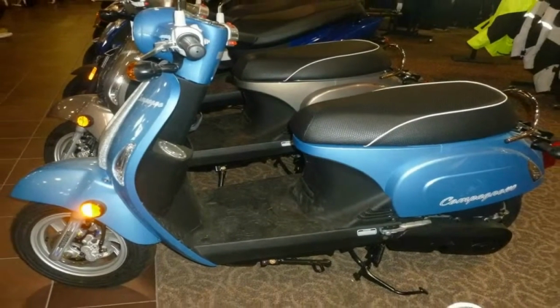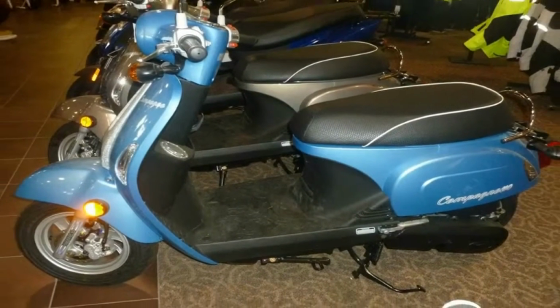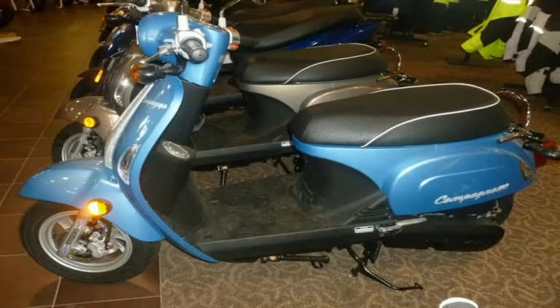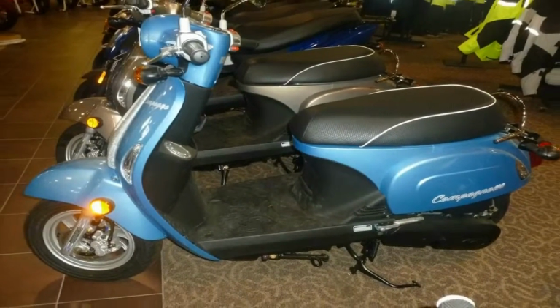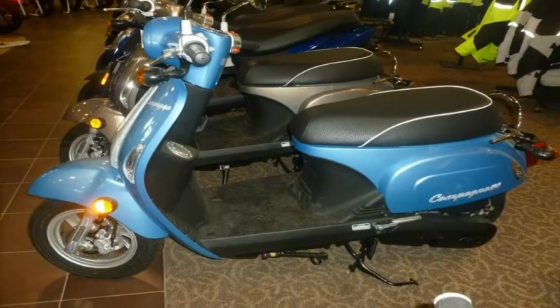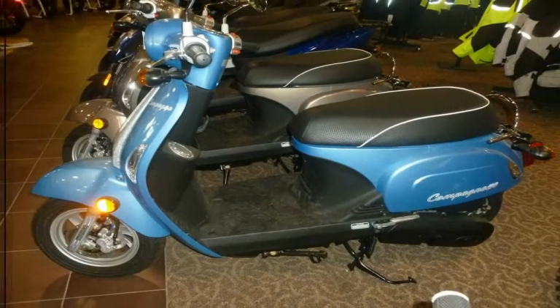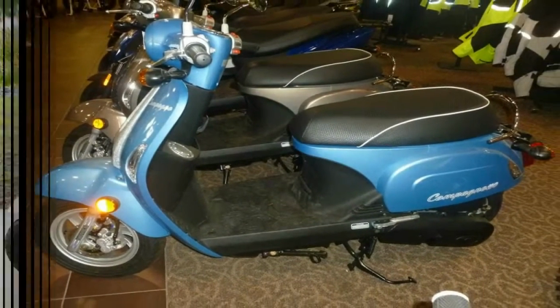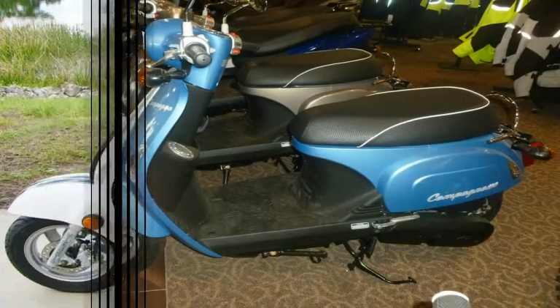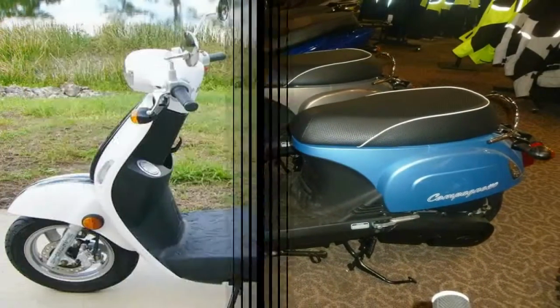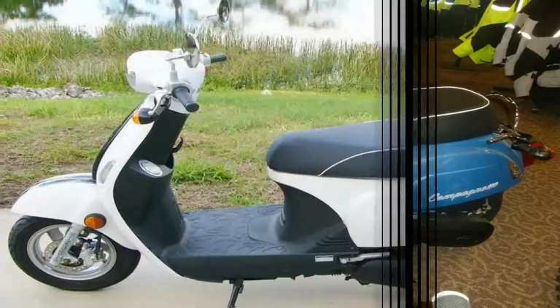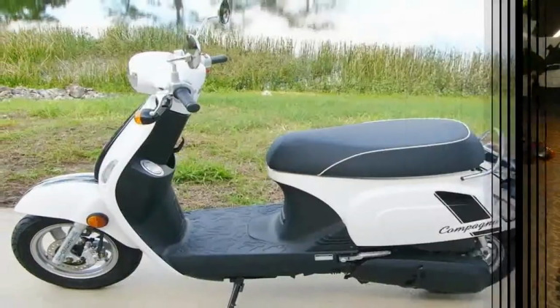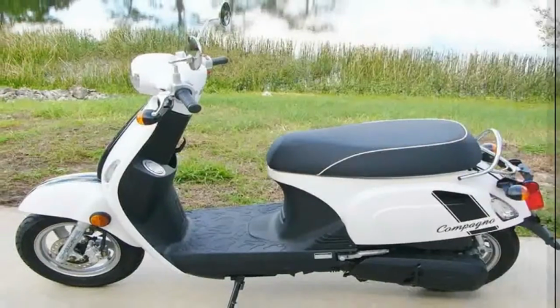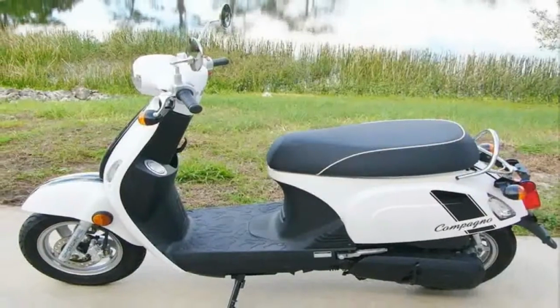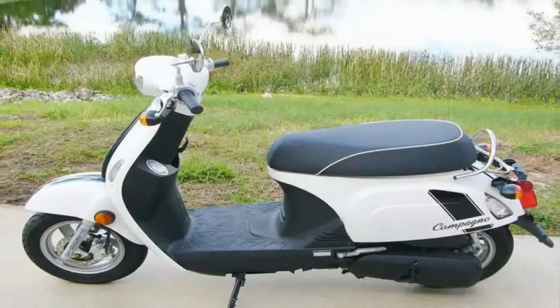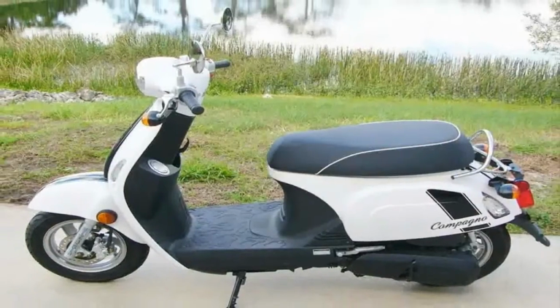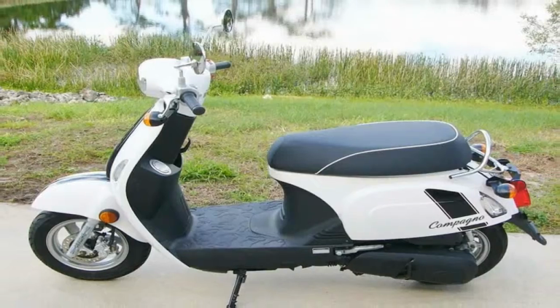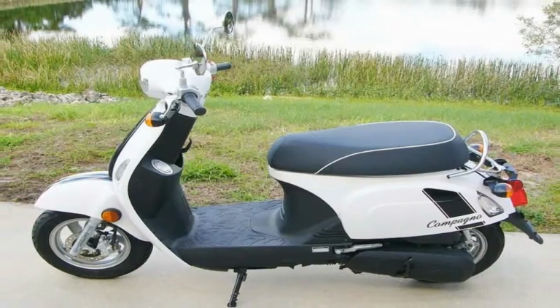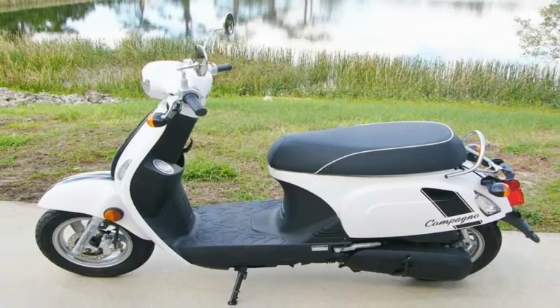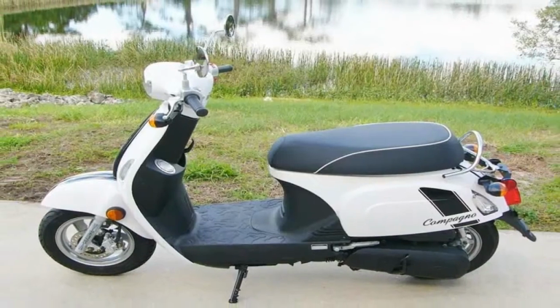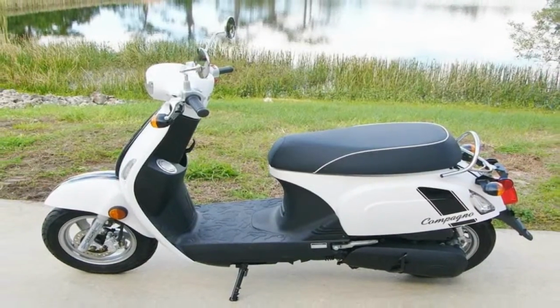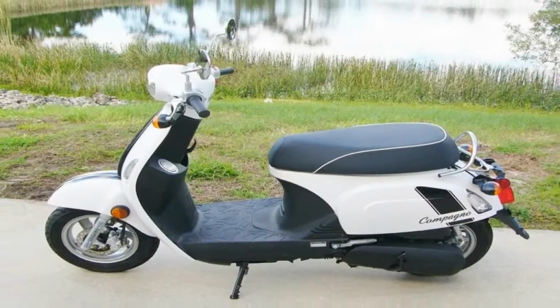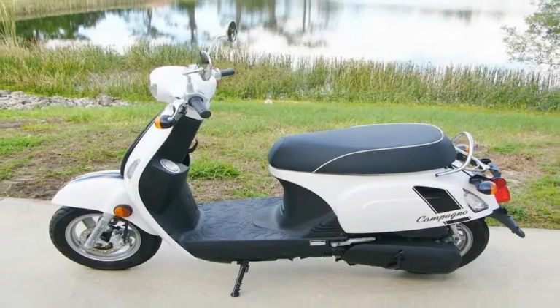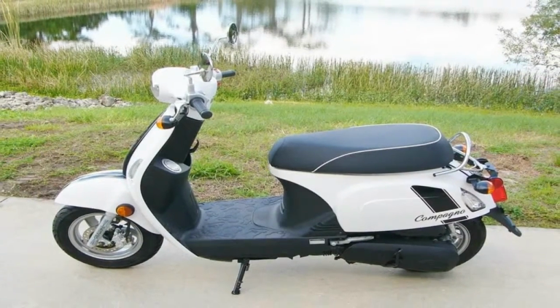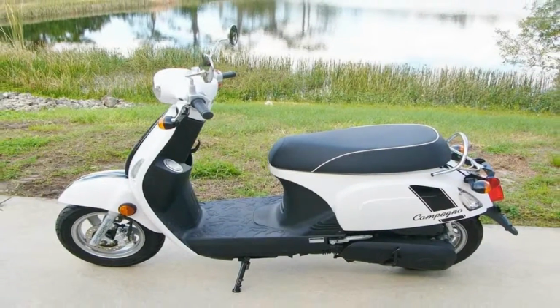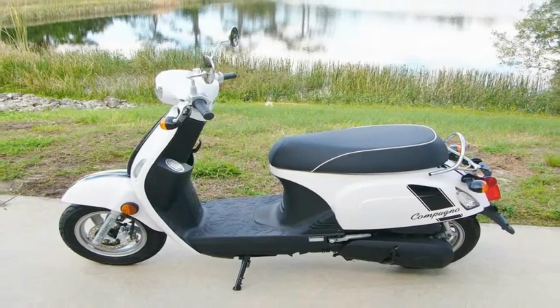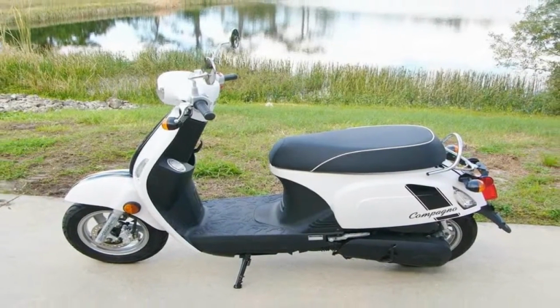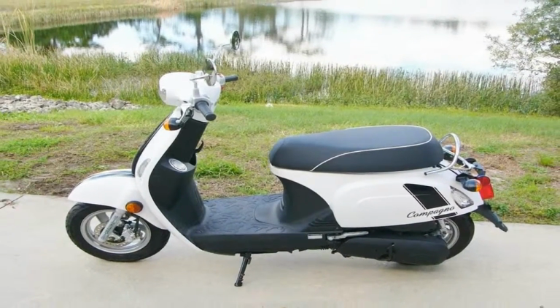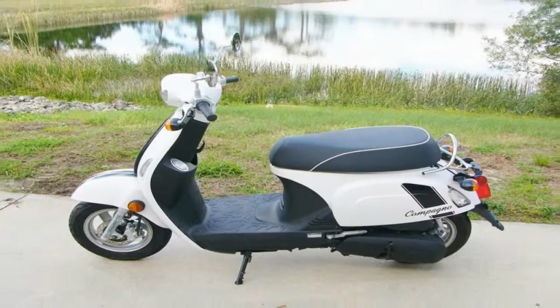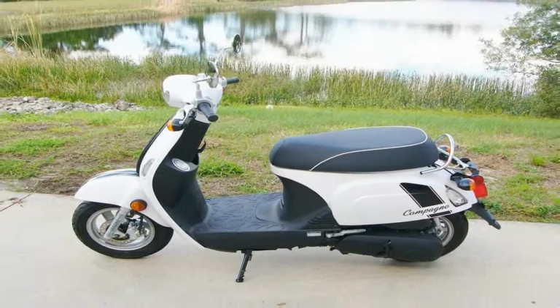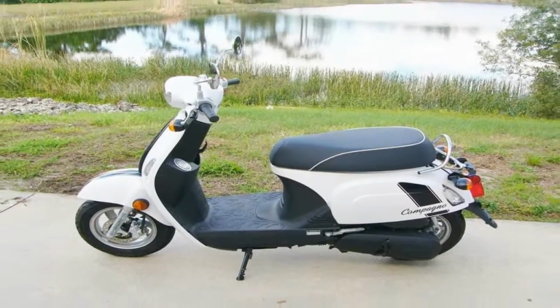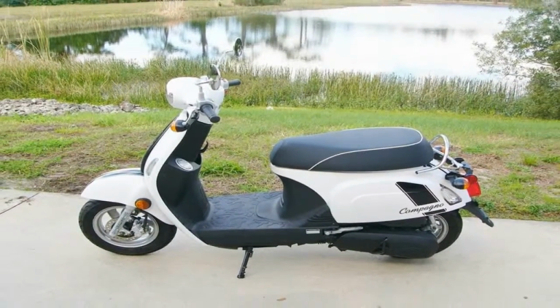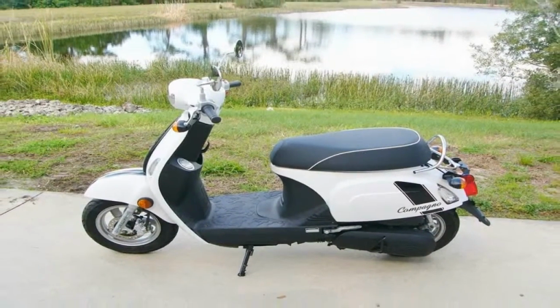Keep MSRP low. The factory doesn't publish the rake and trail, but I can tell you that the Kompano is a little wobbly at low speed and doesn't track well in a crosswind.